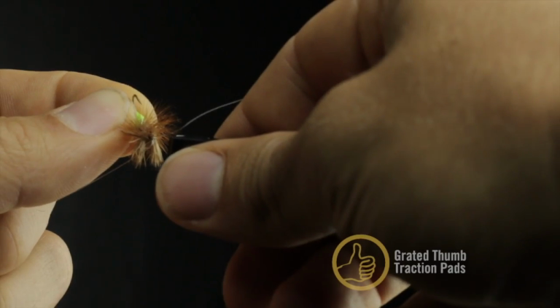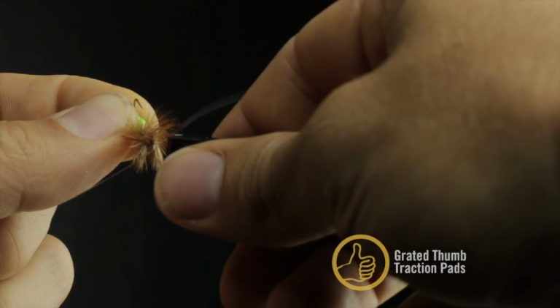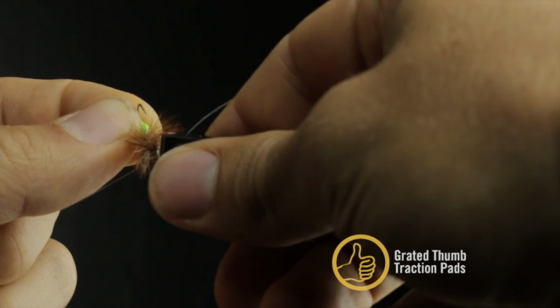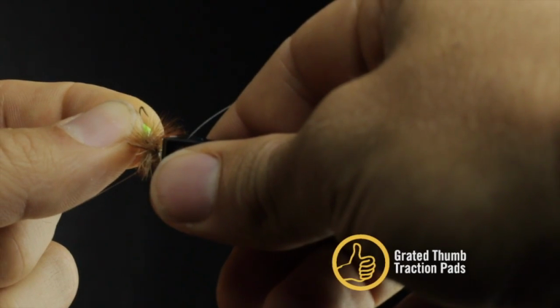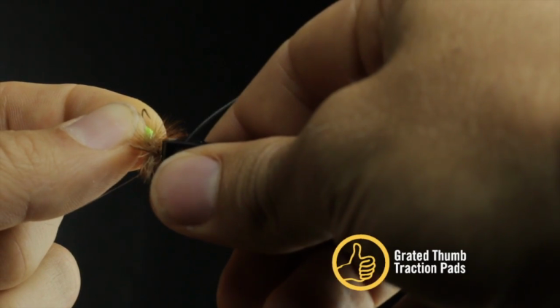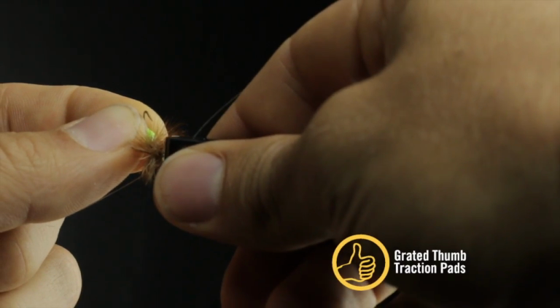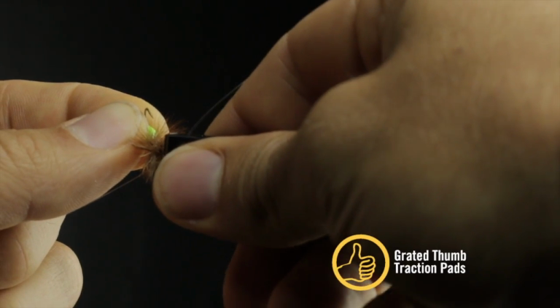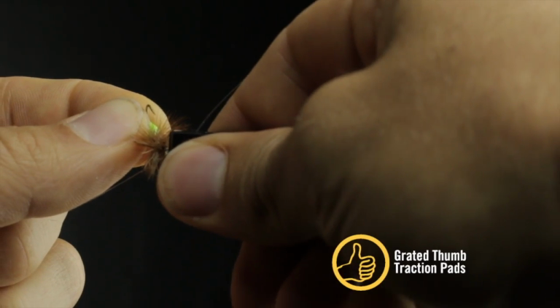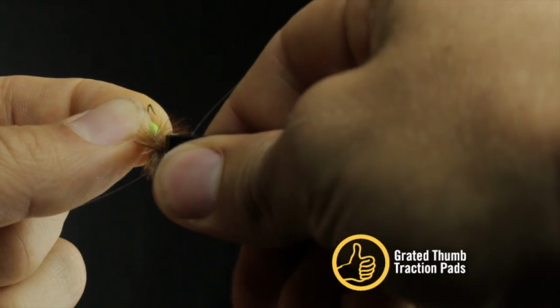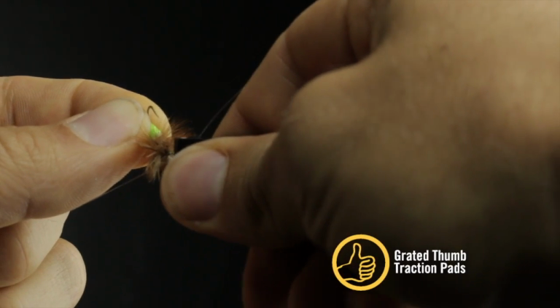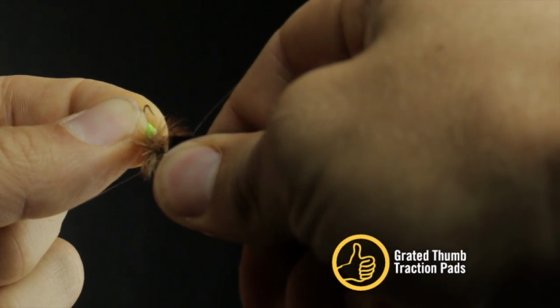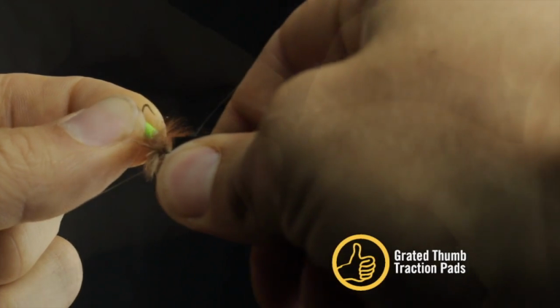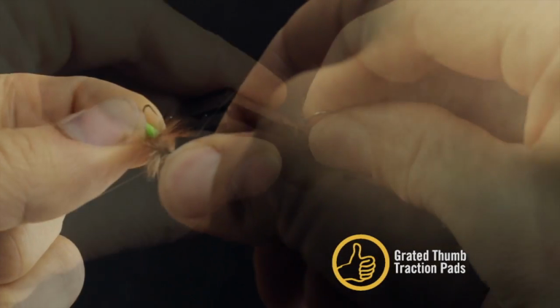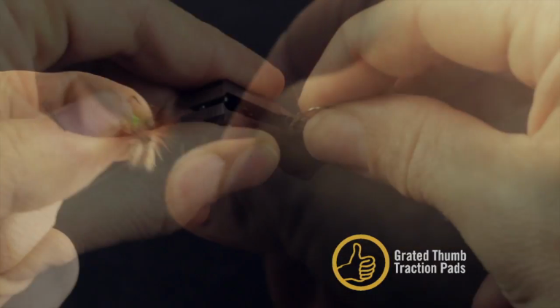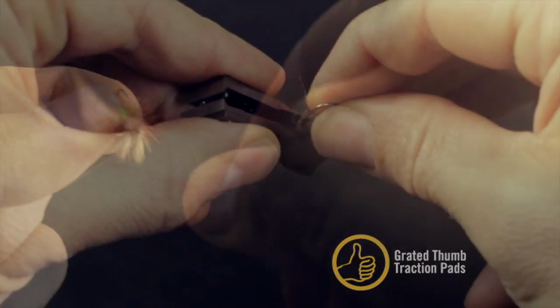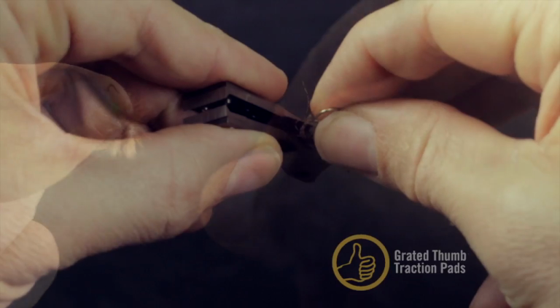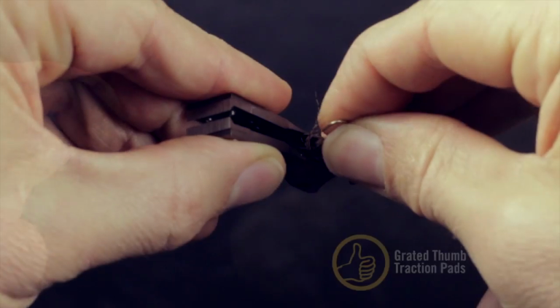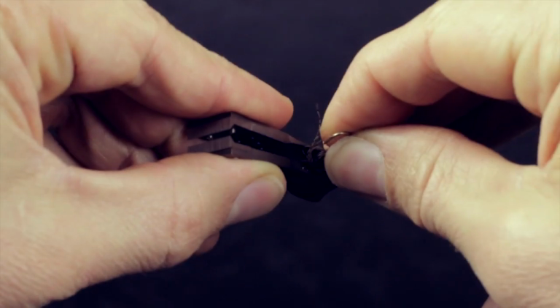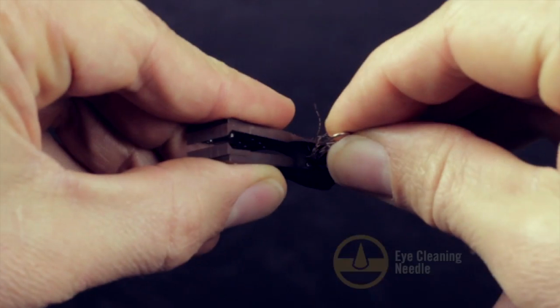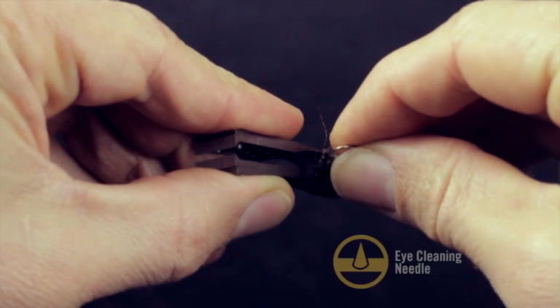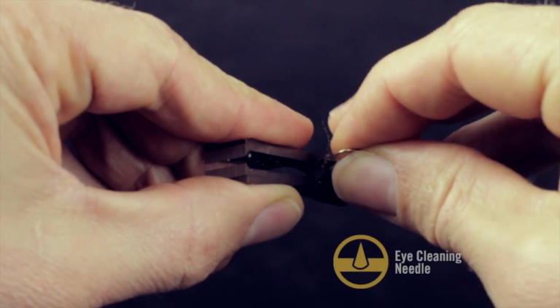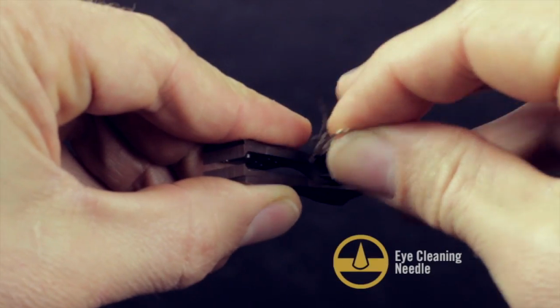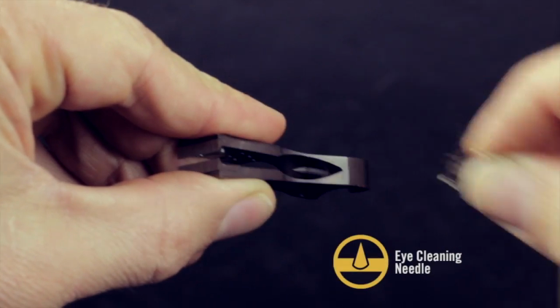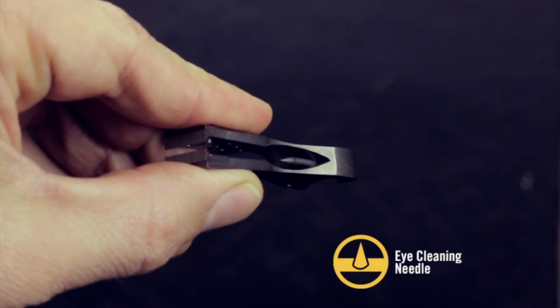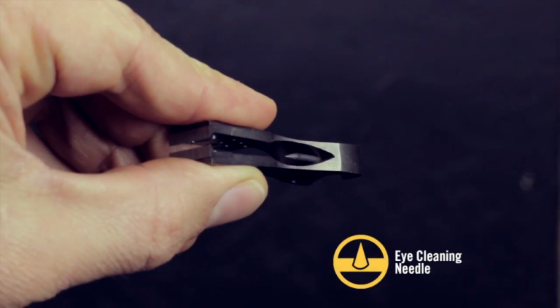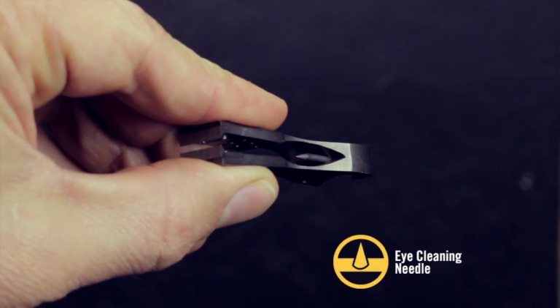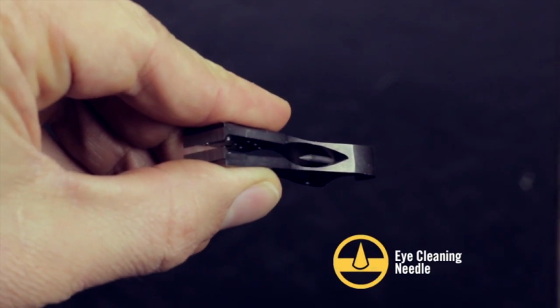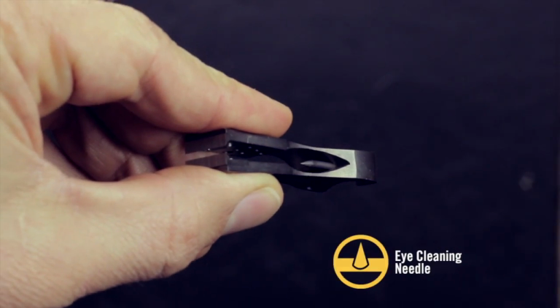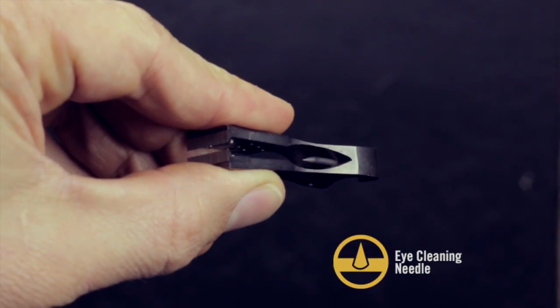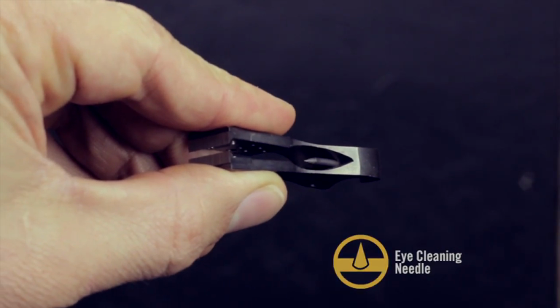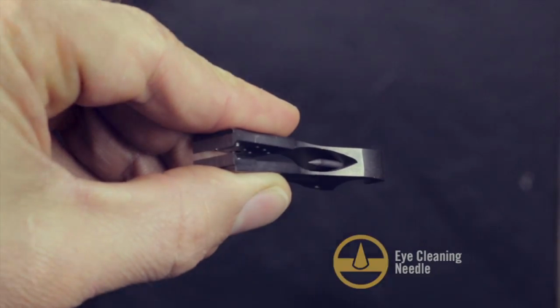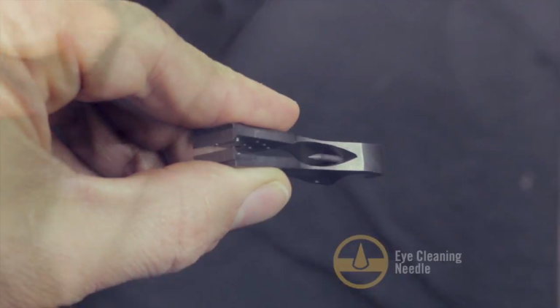Graded thumb pads ensure traction even when wet, and there's an eye-cleaning needle located deep in the jaw.